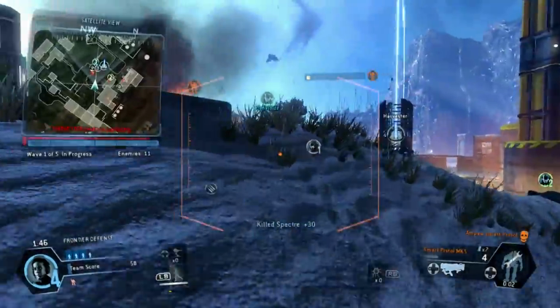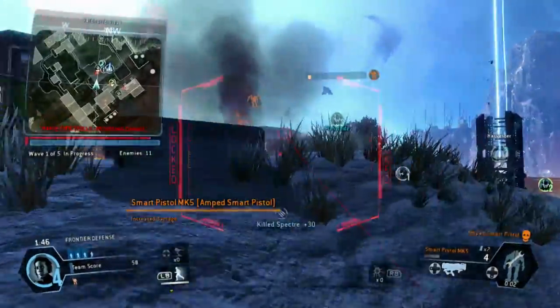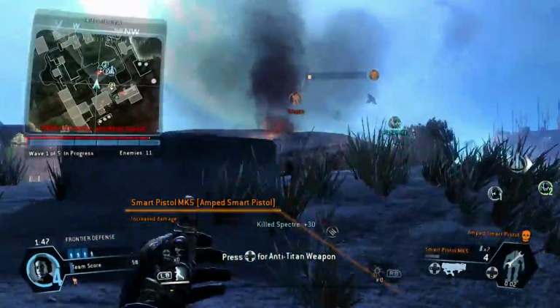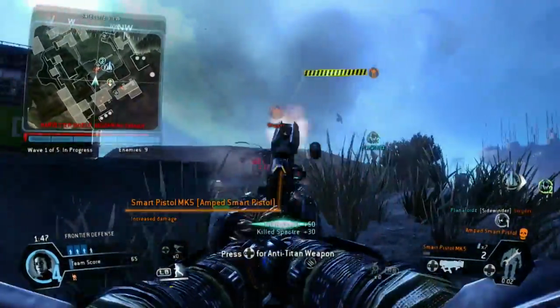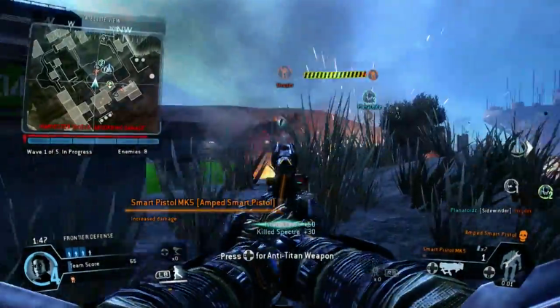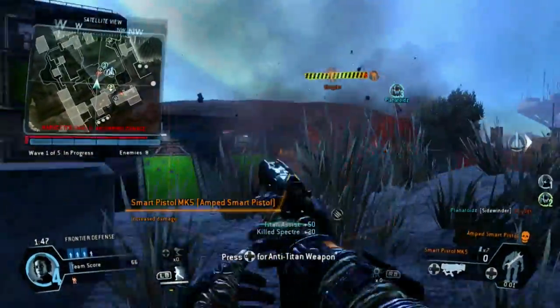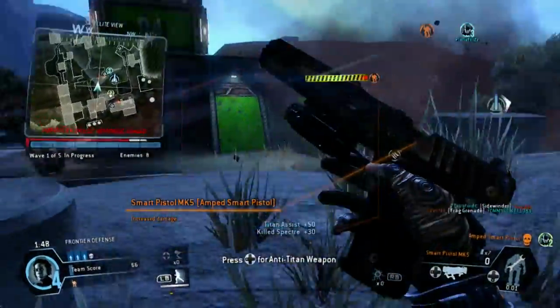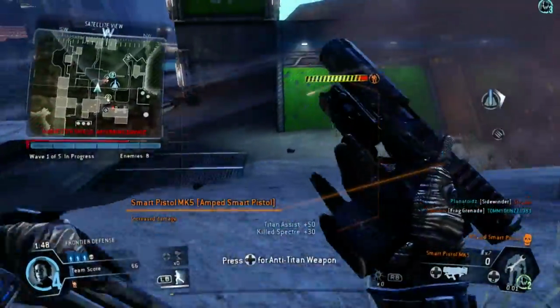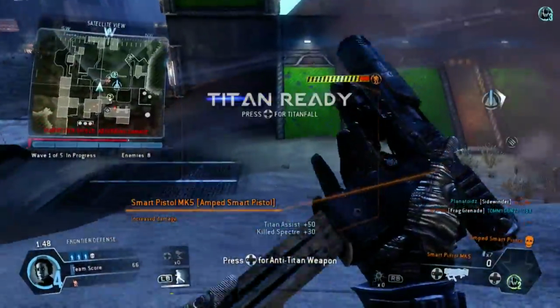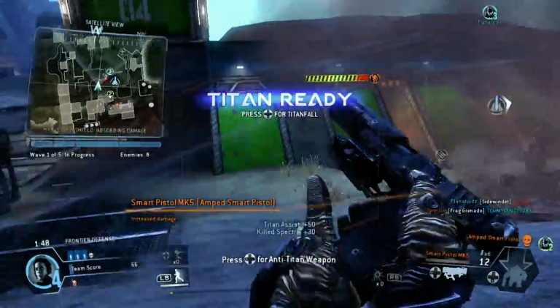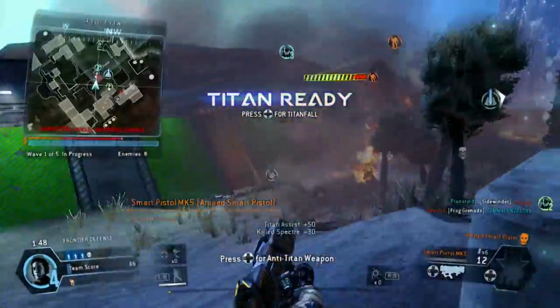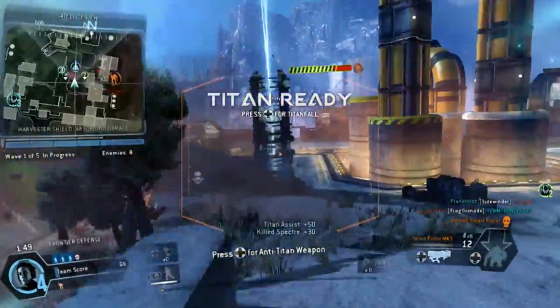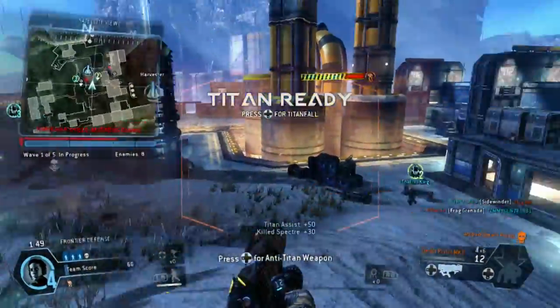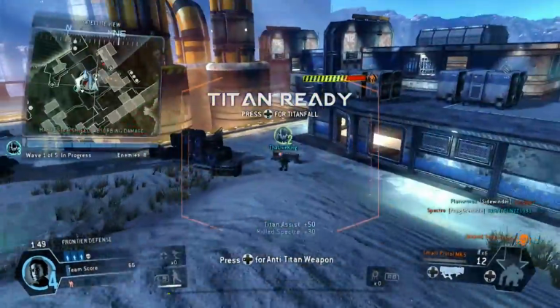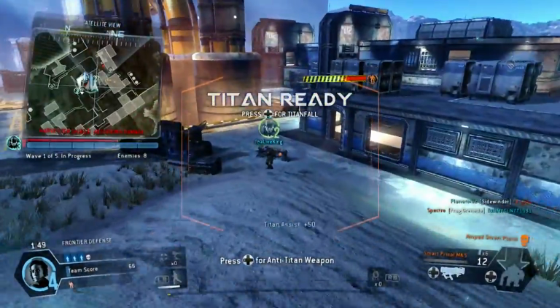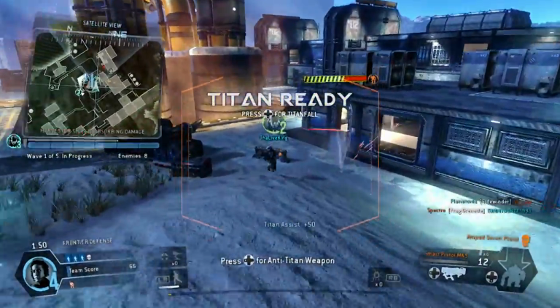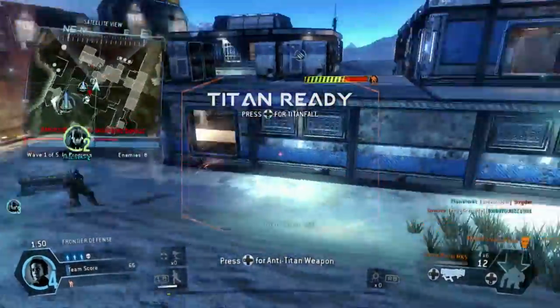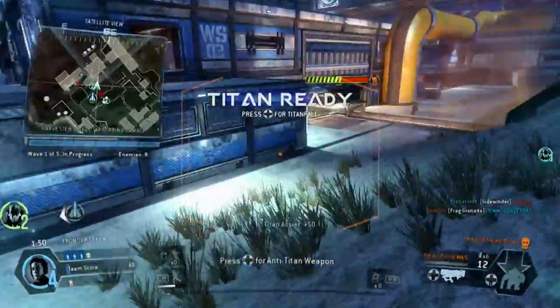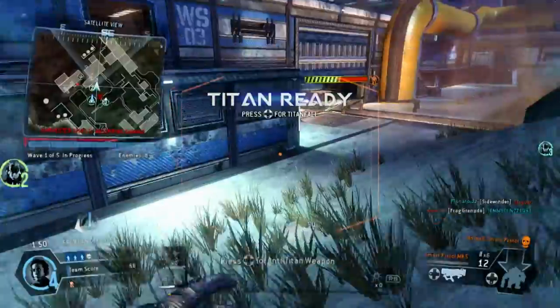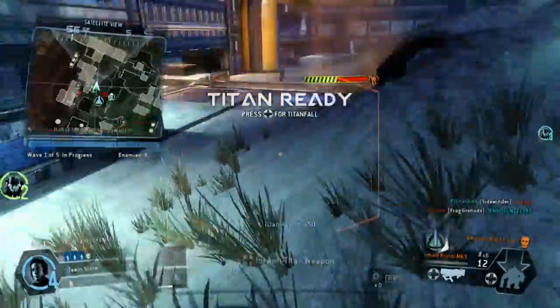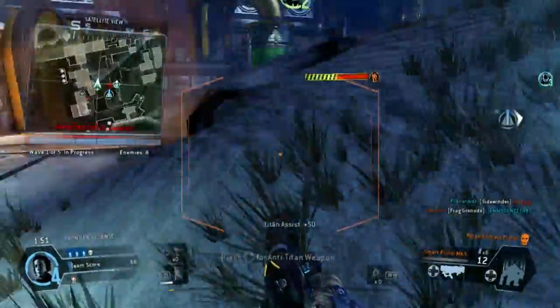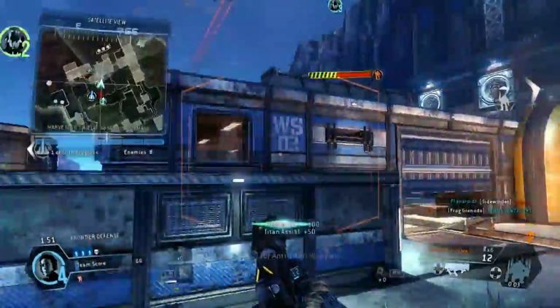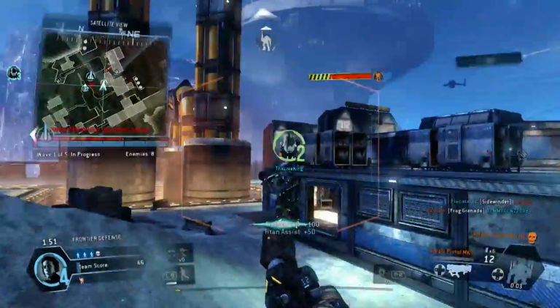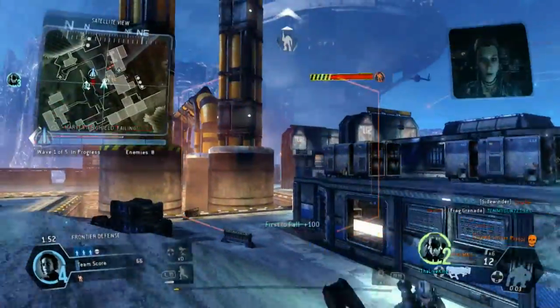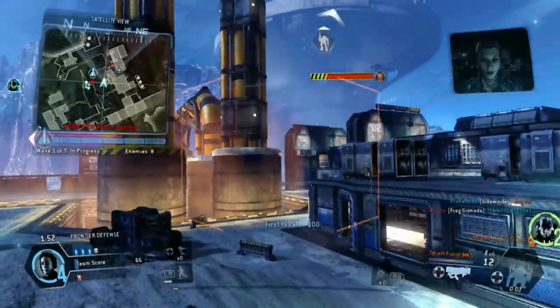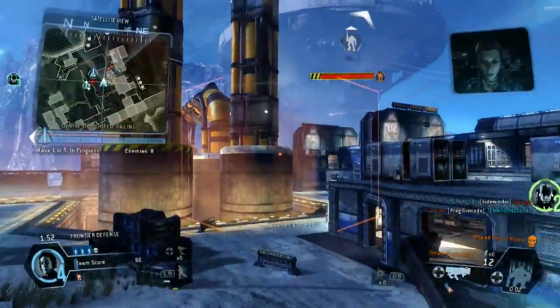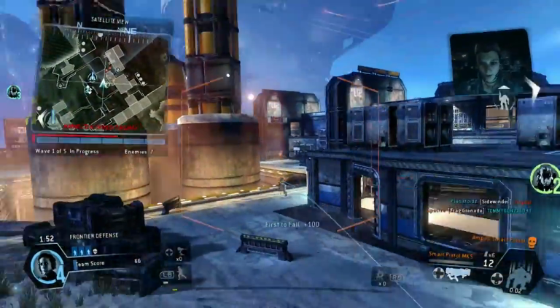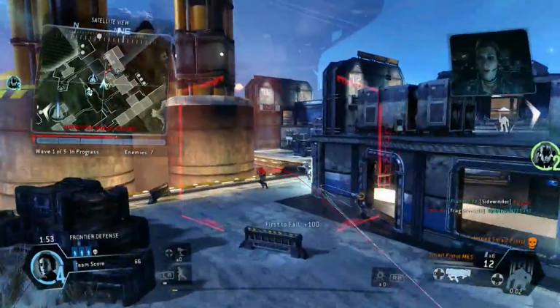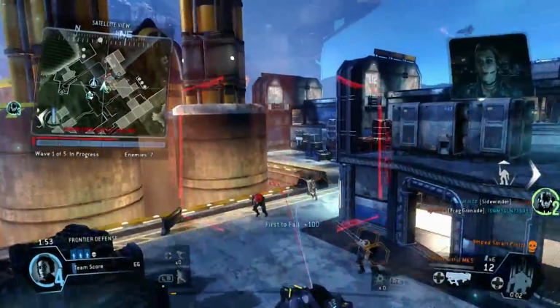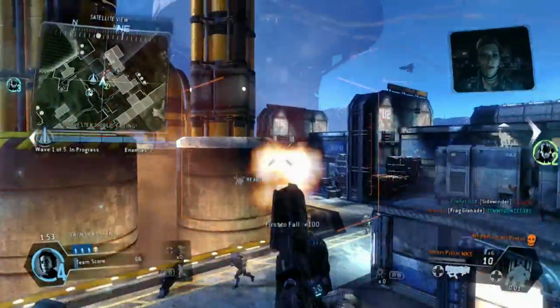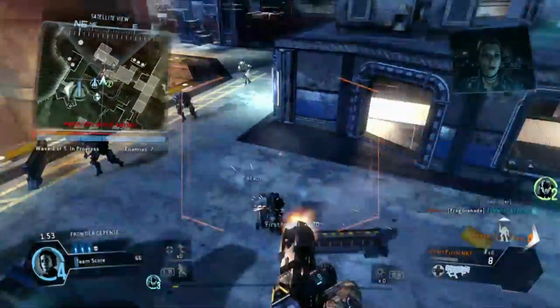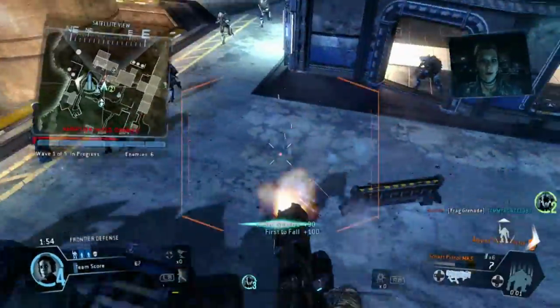Harvester shield absorbing damage. Clear out whatever's damaging it. It's on the way — stand by for control.